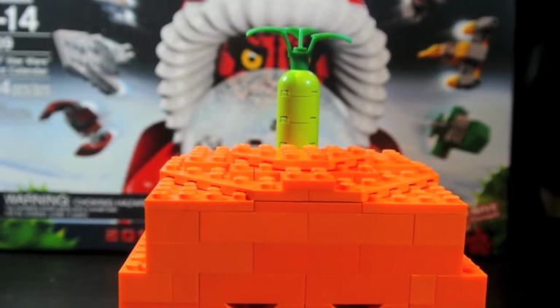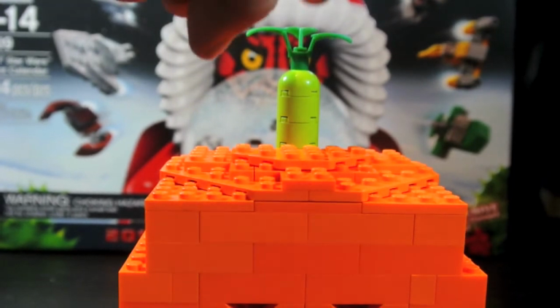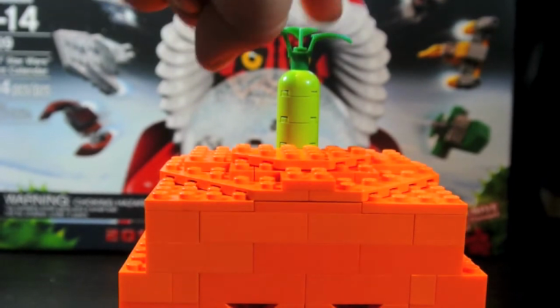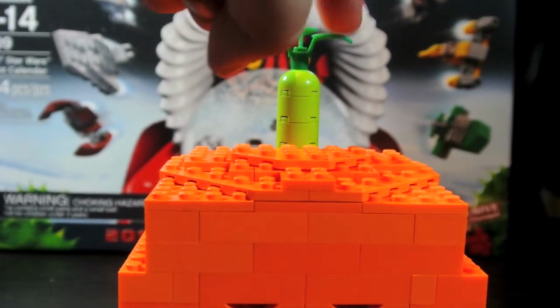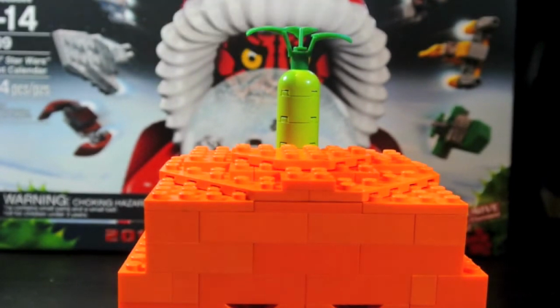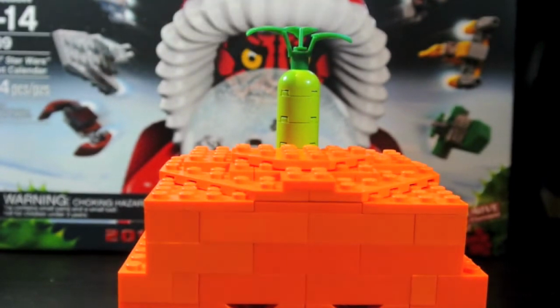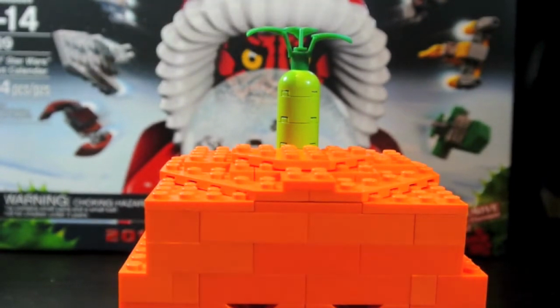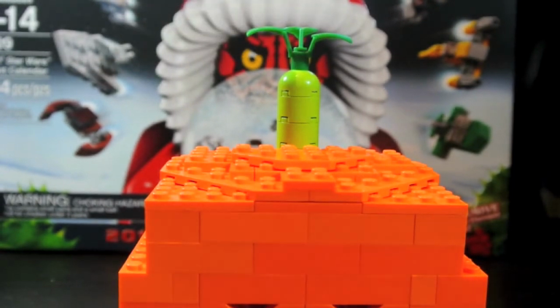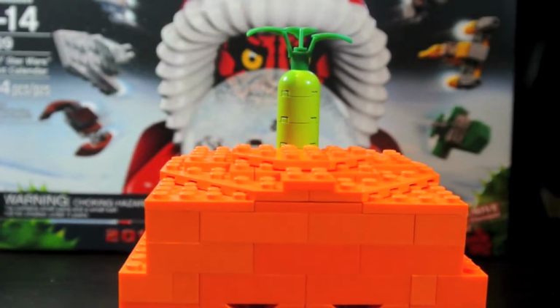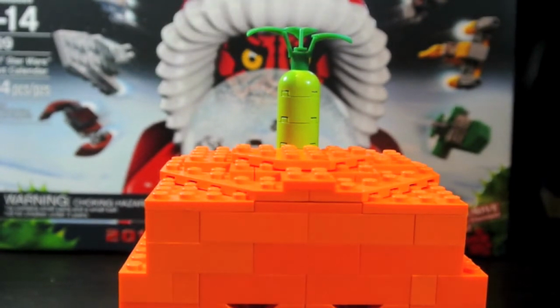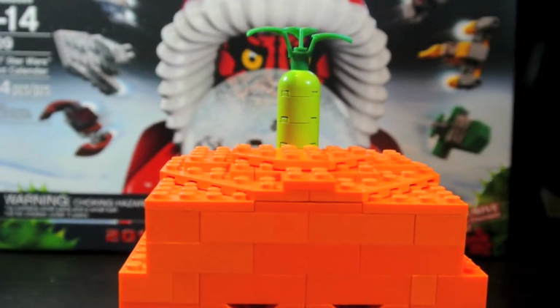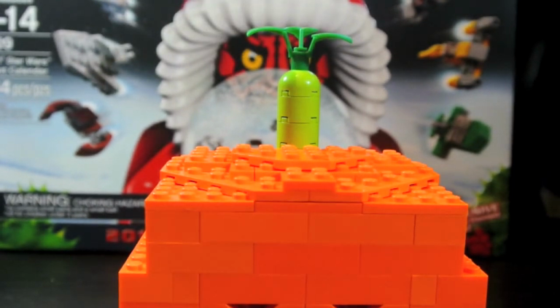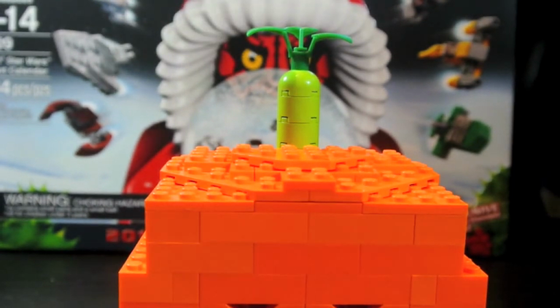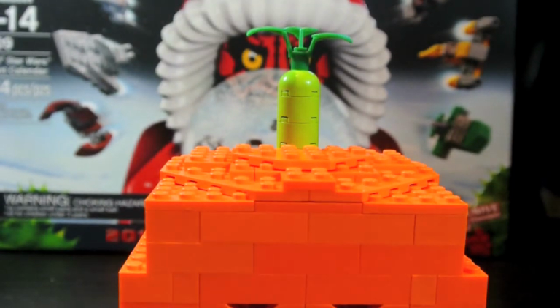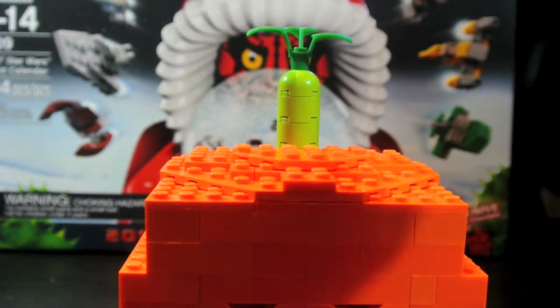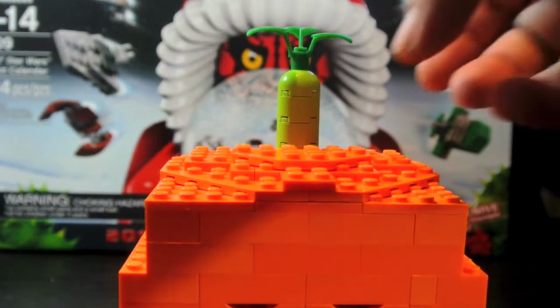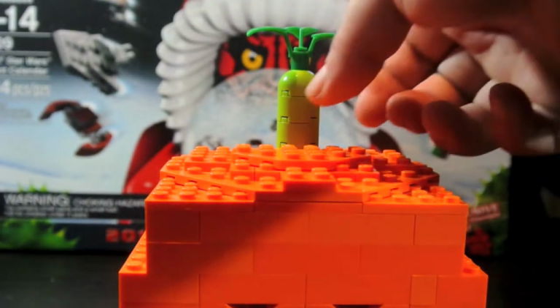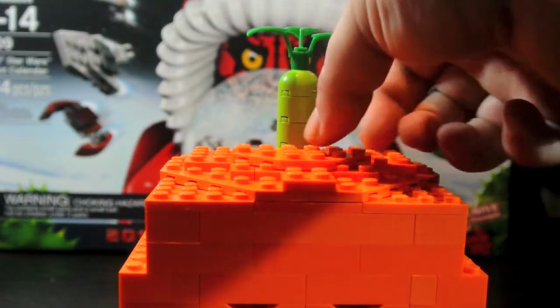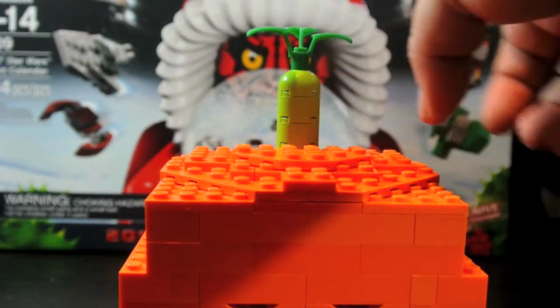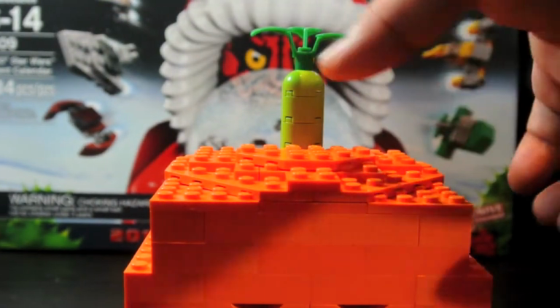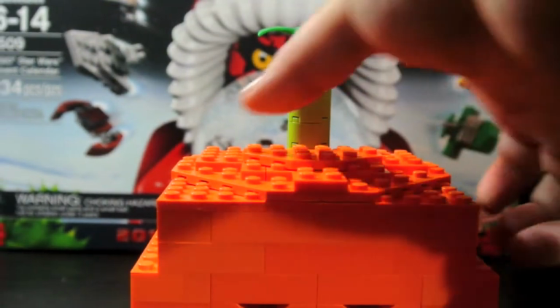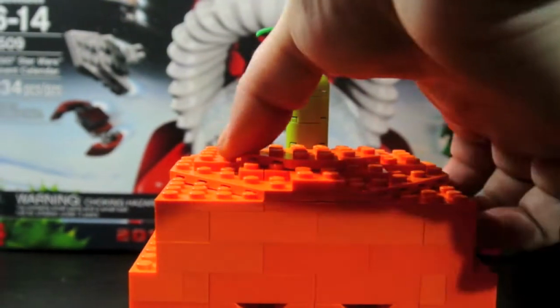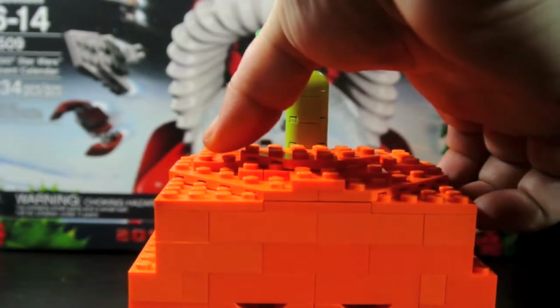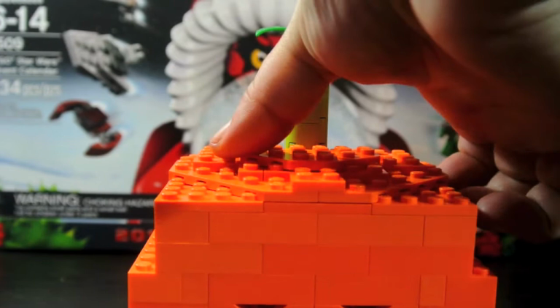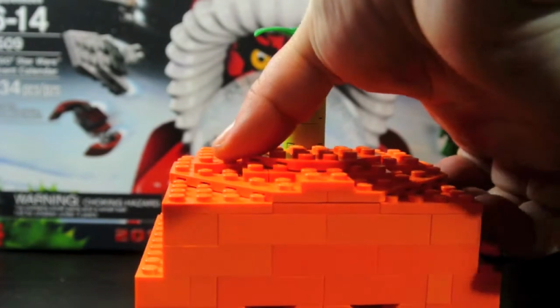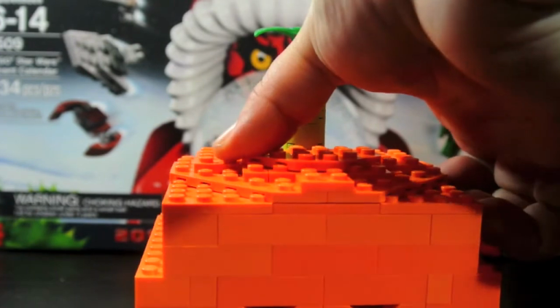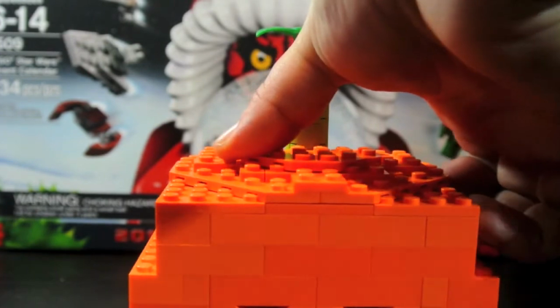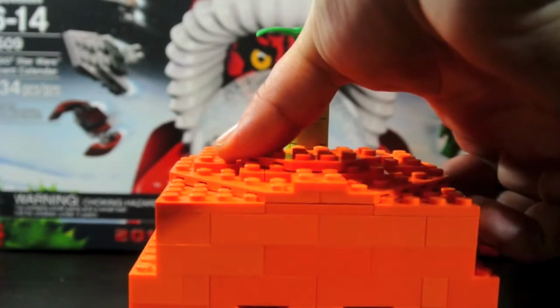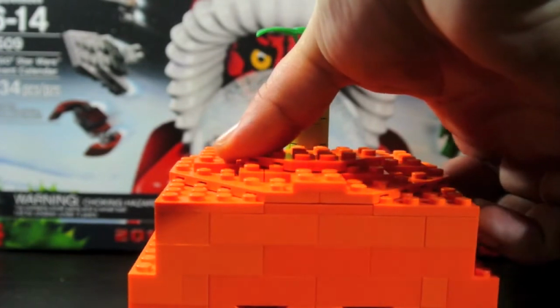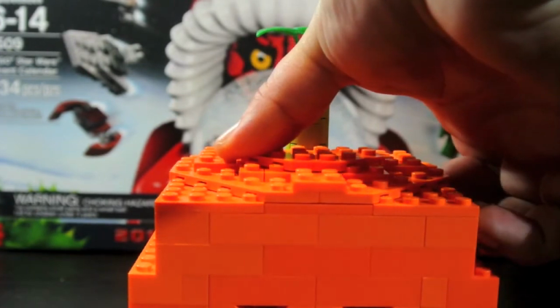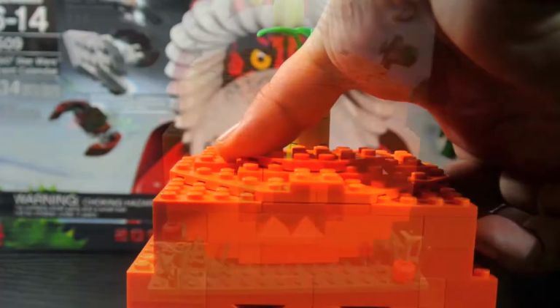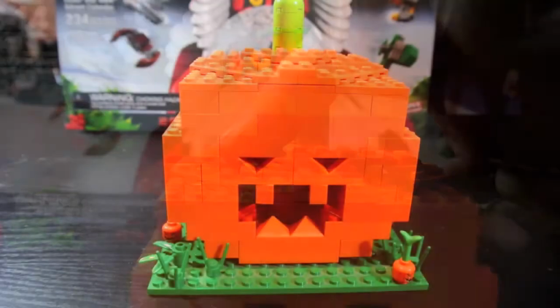The top here is pumpkin leaves and this is a stem. And the top does come off.